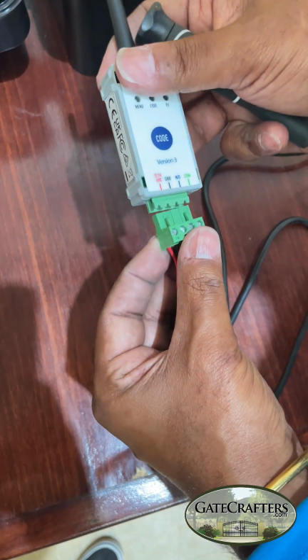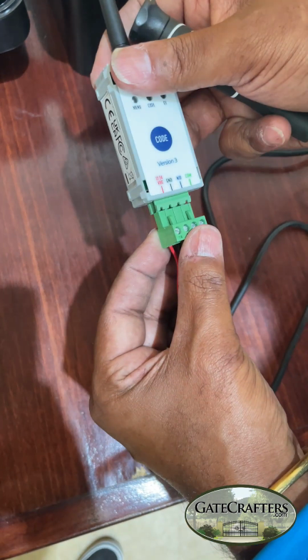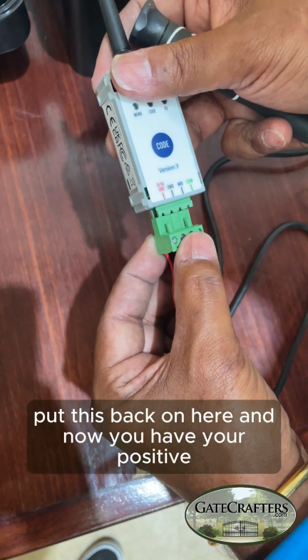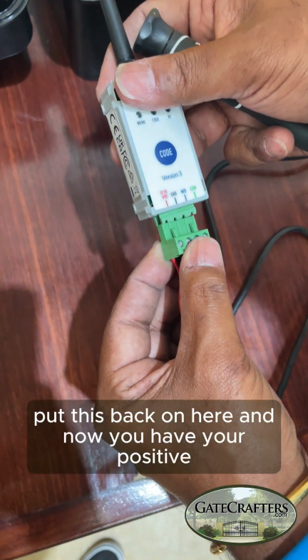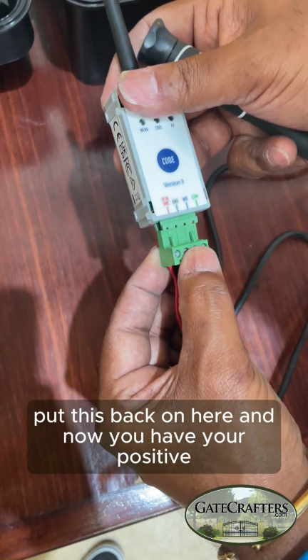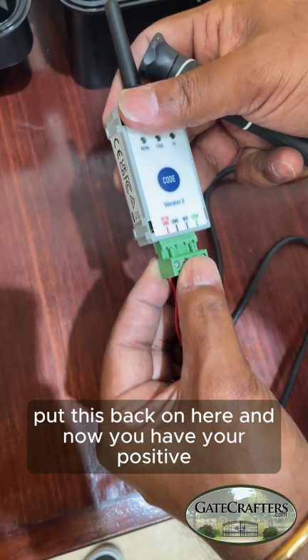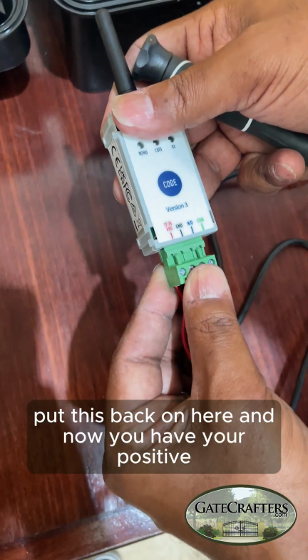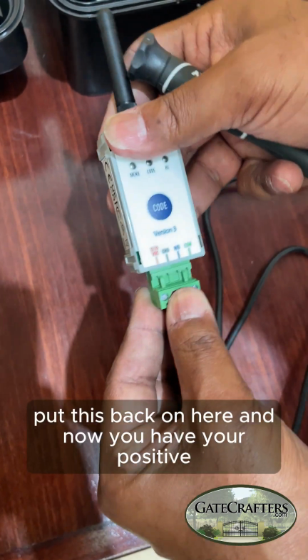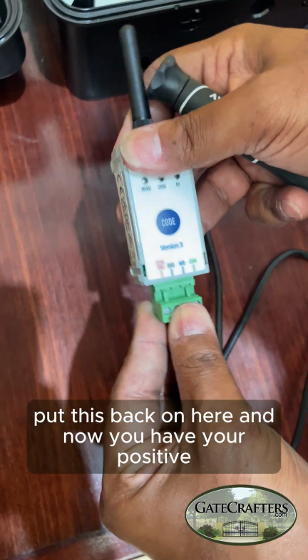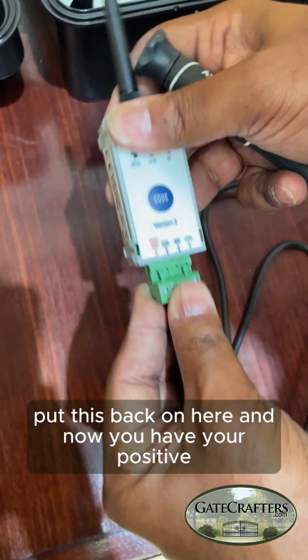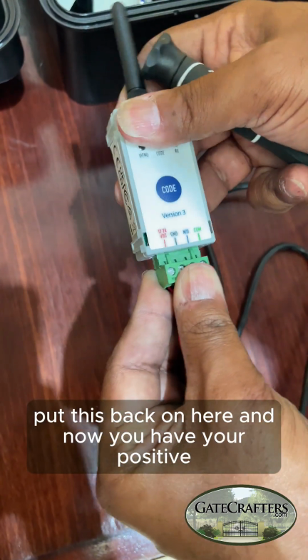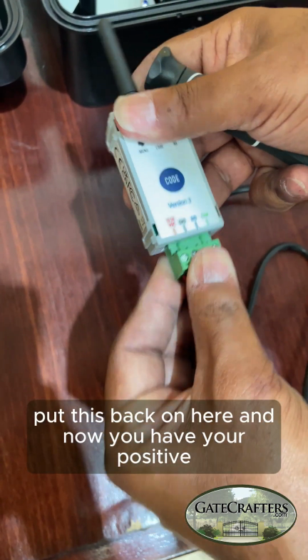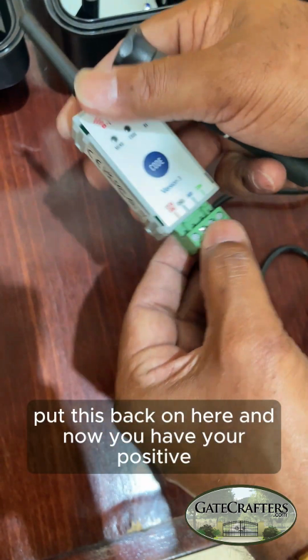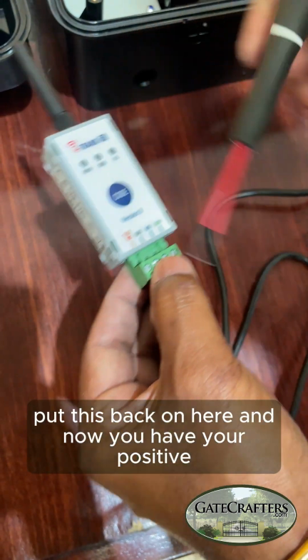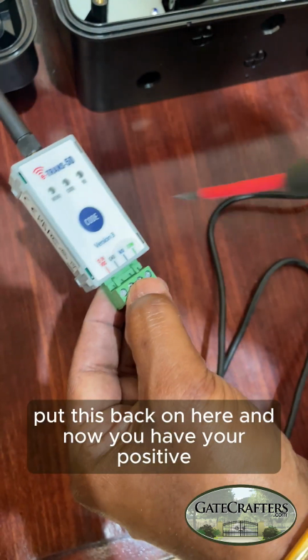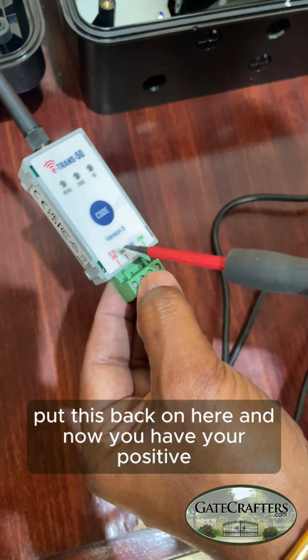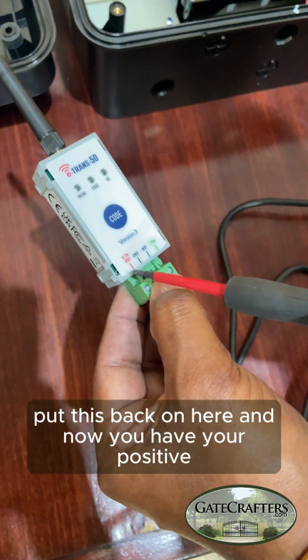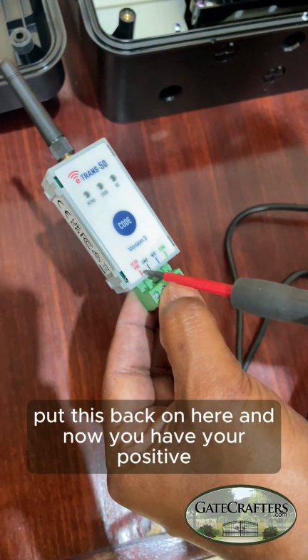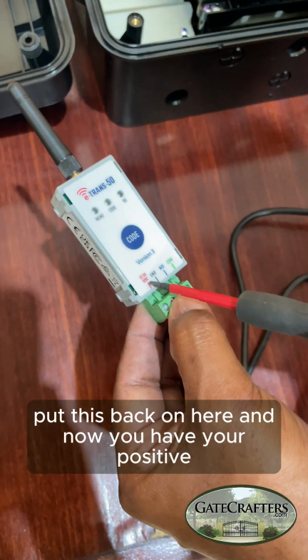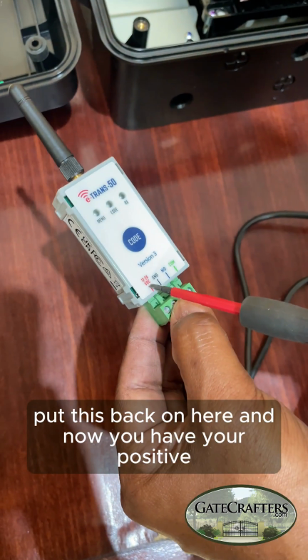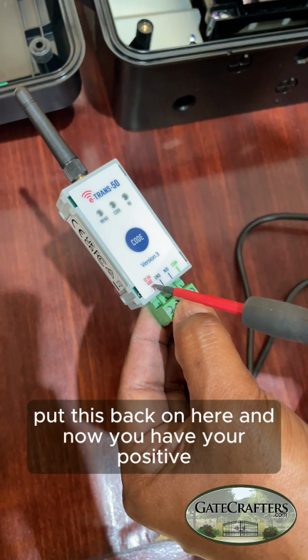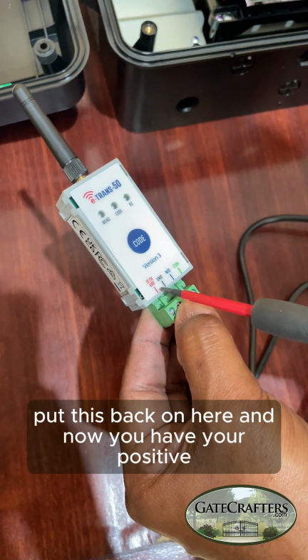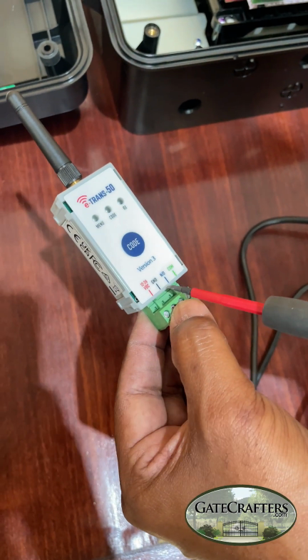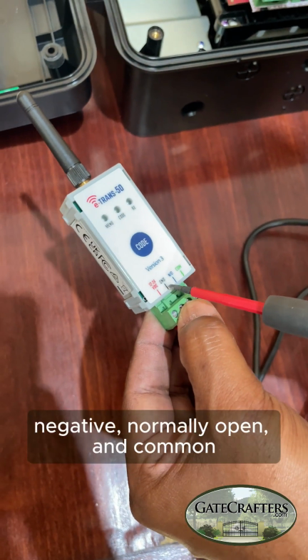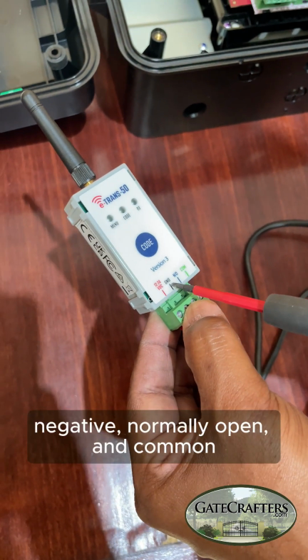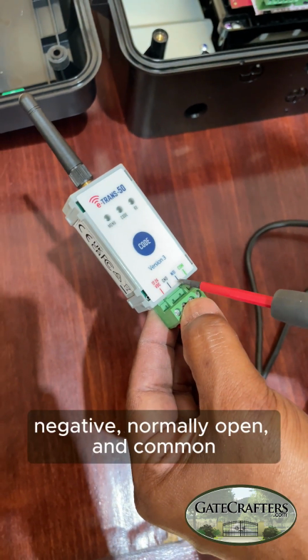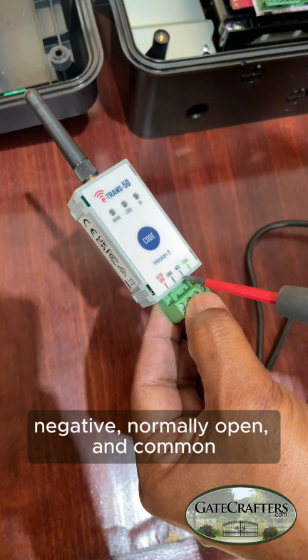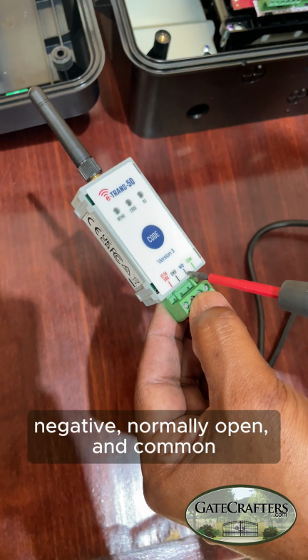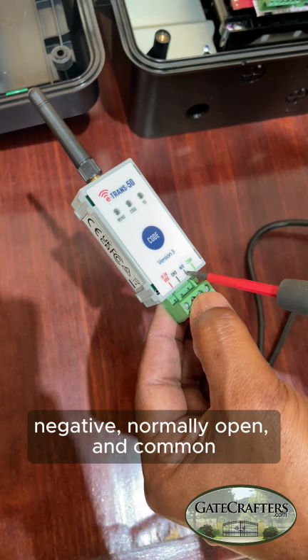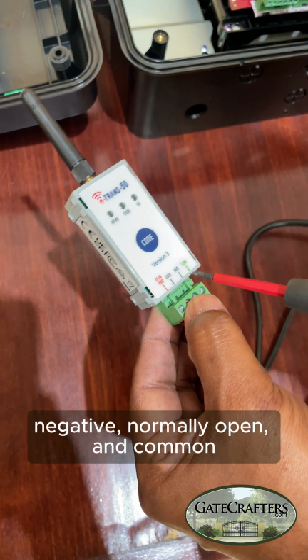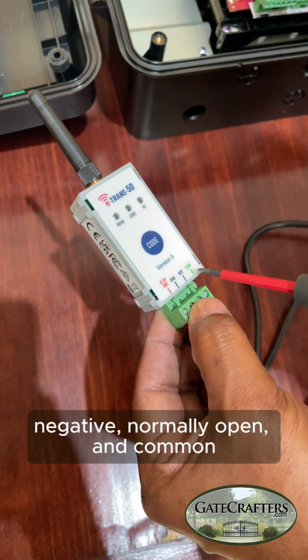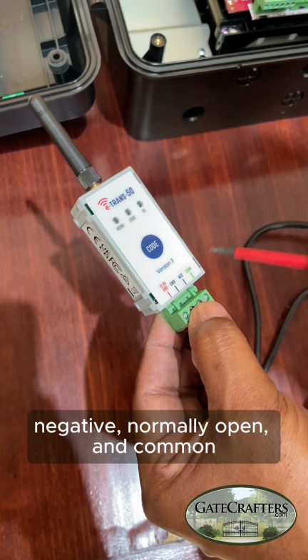Put this back on here and now you have your positive, negative, normally open, and common.